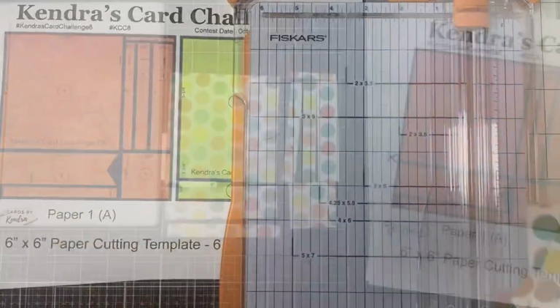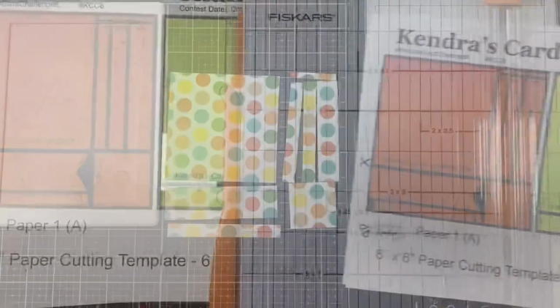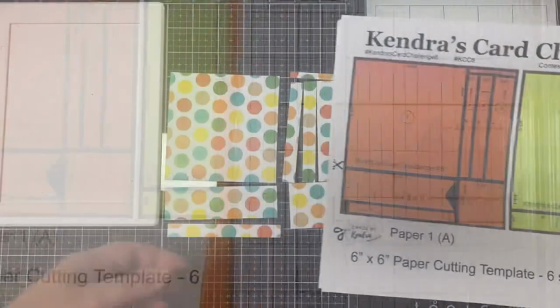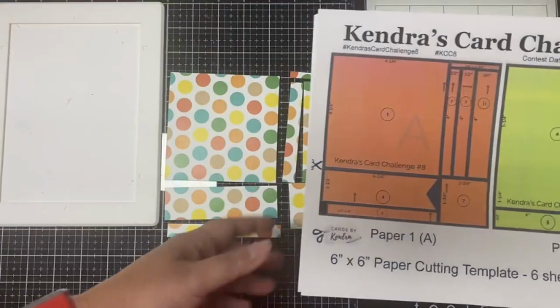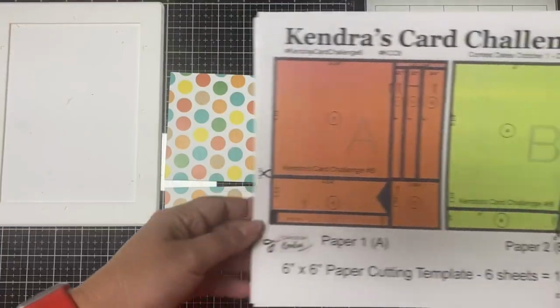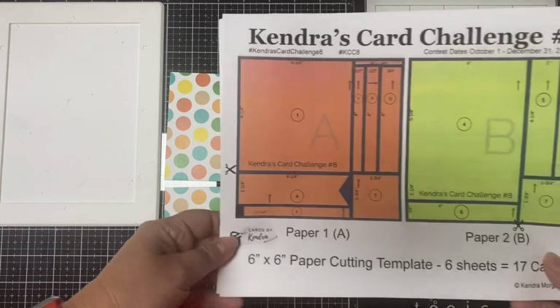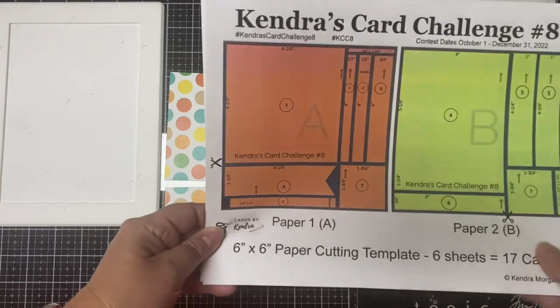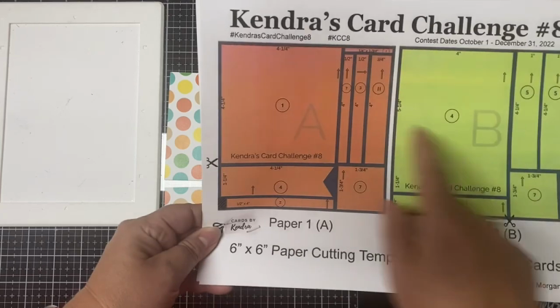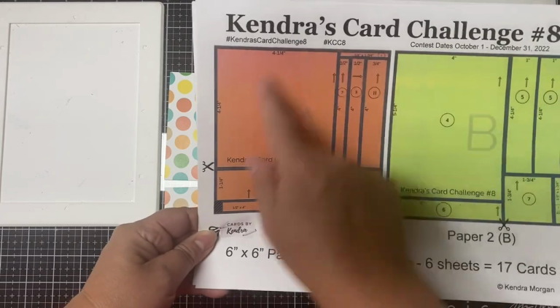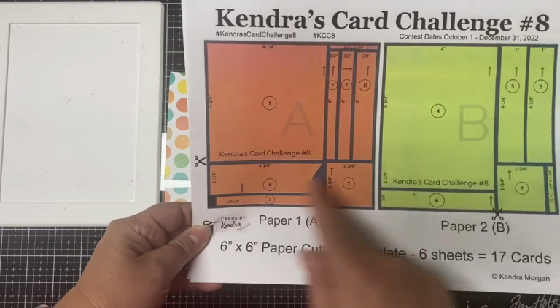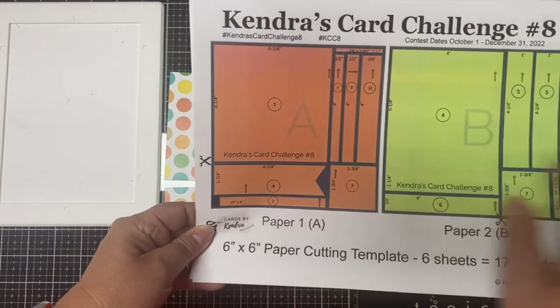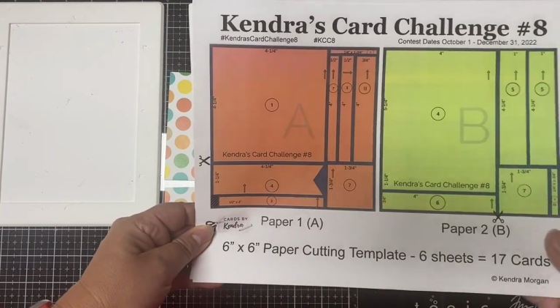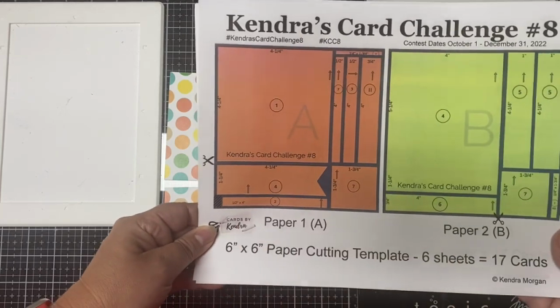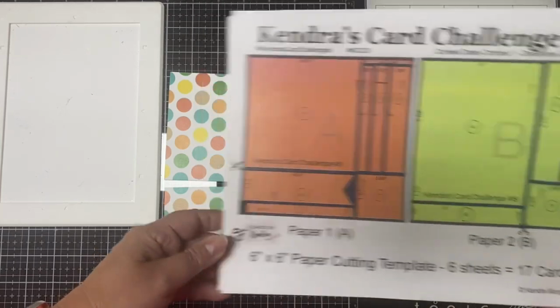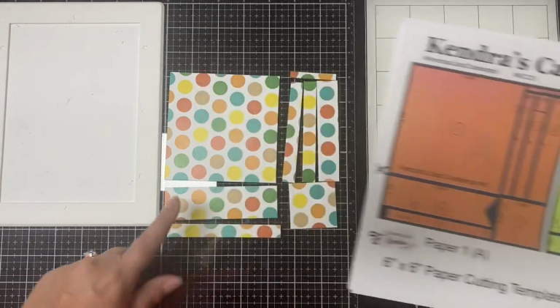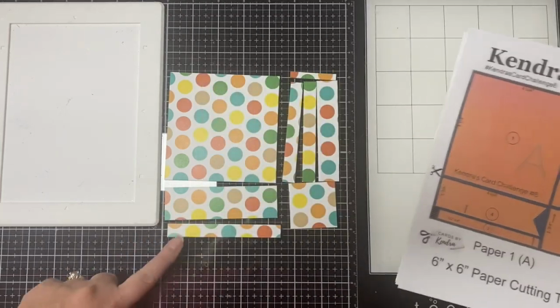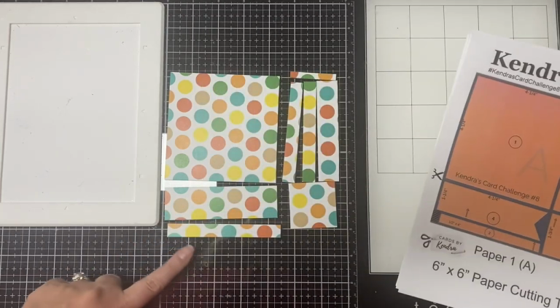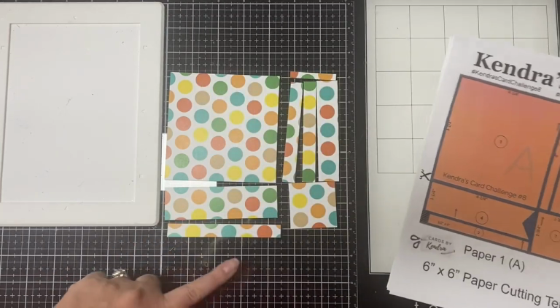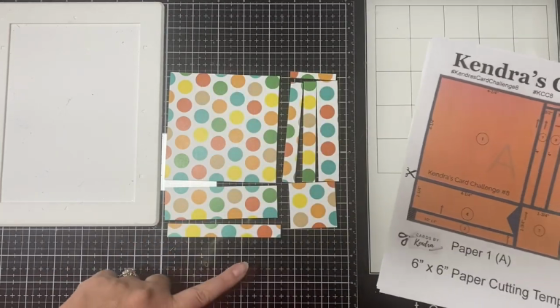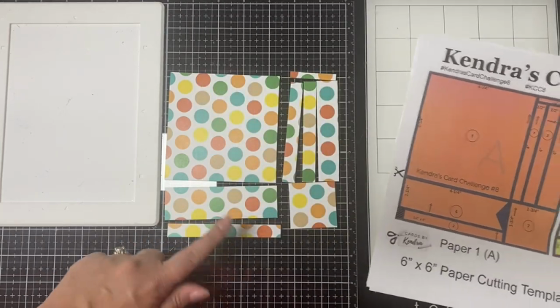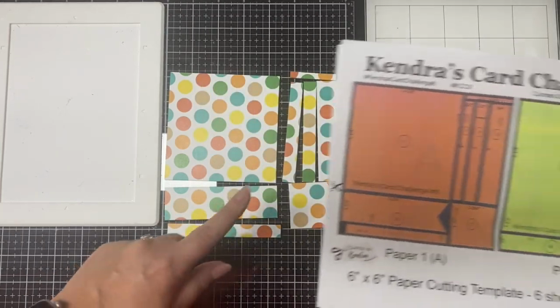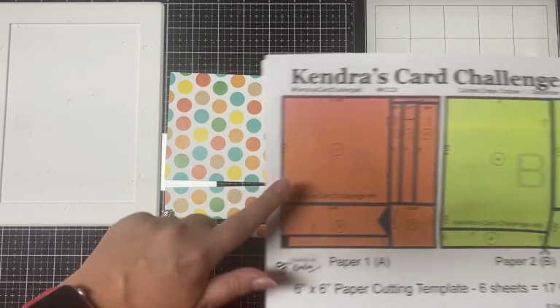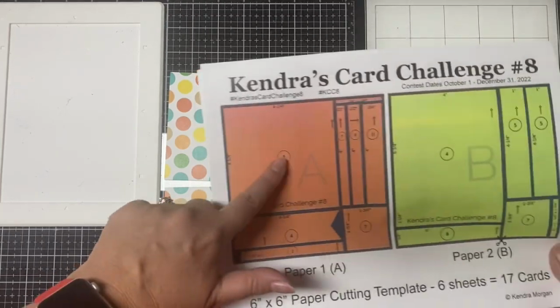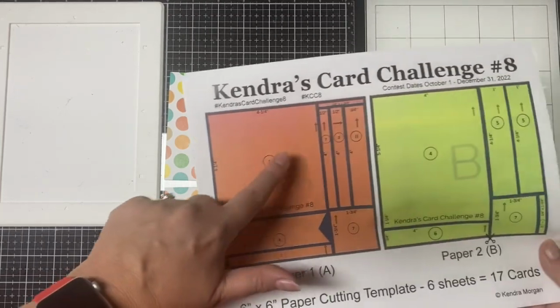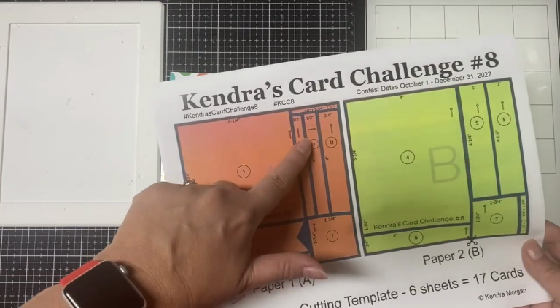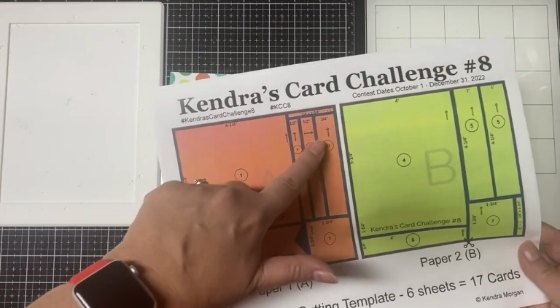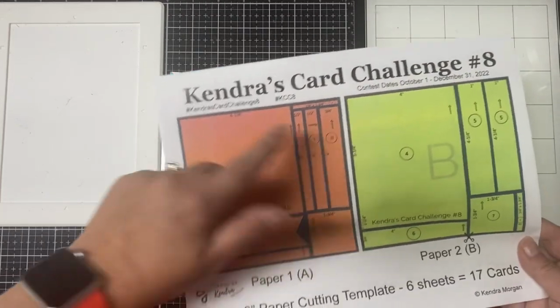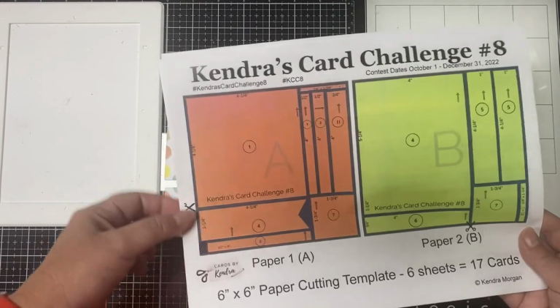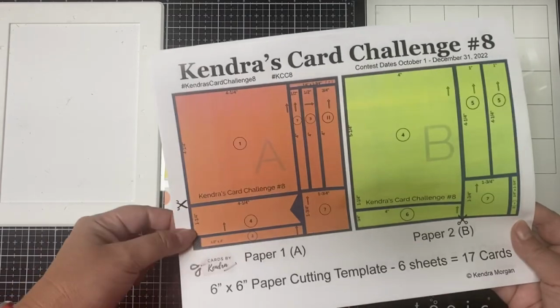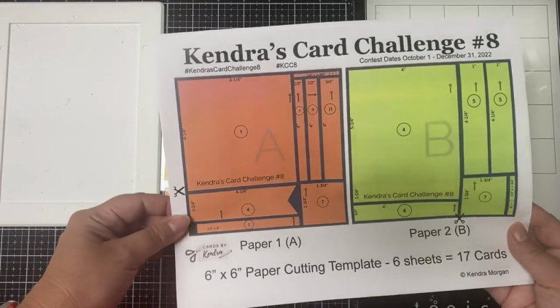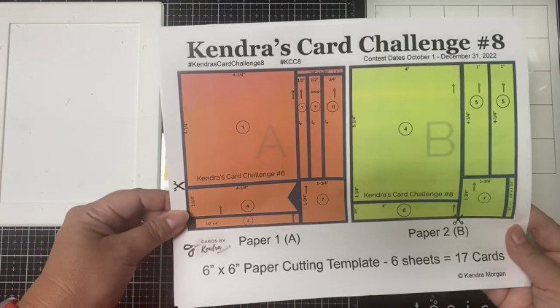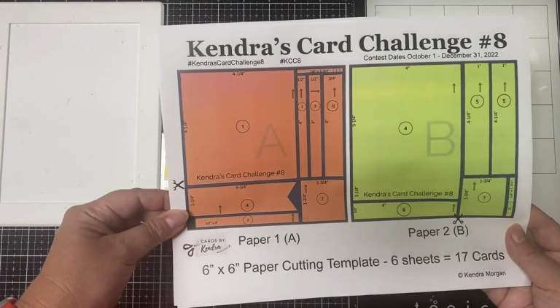Here are all the cuts for paper A. Now I'm going to sort these into the different cellophane sleeves by number.